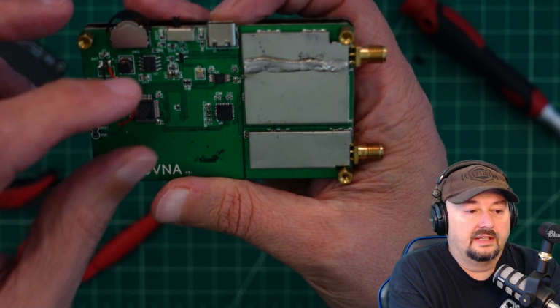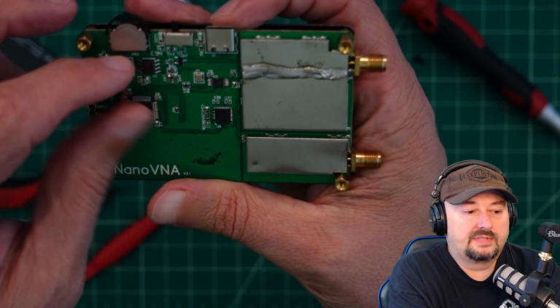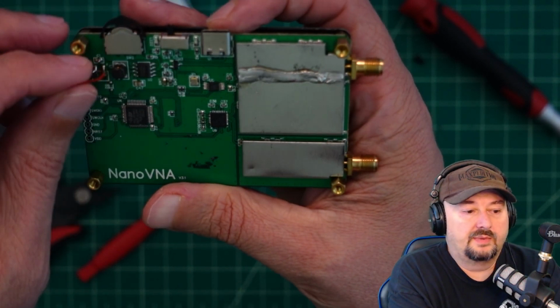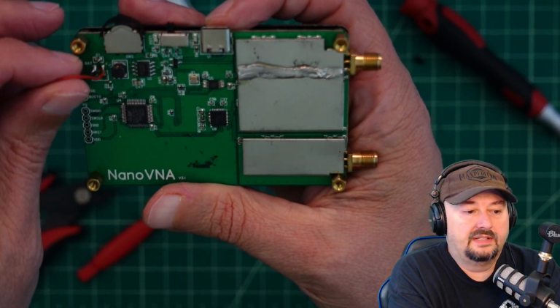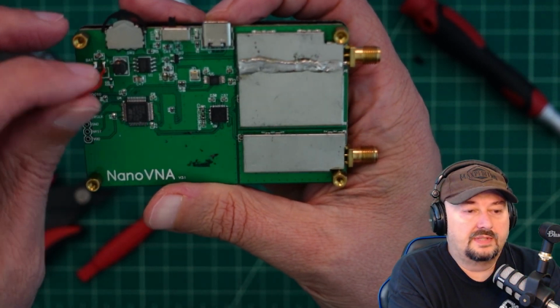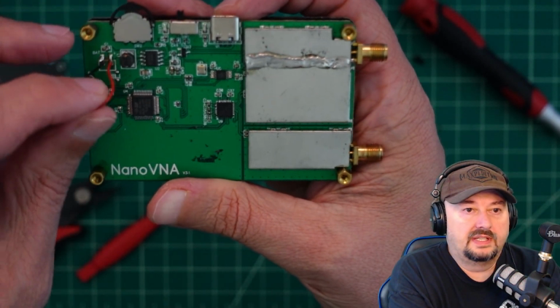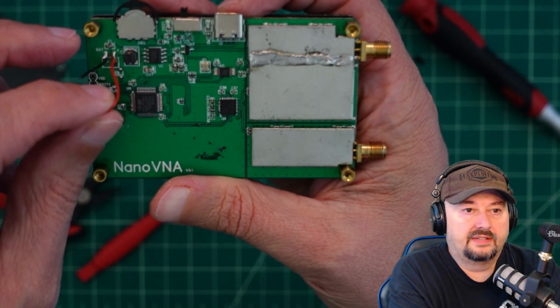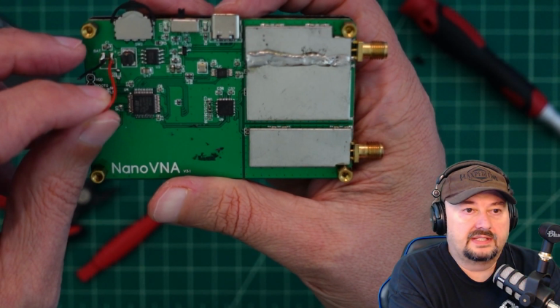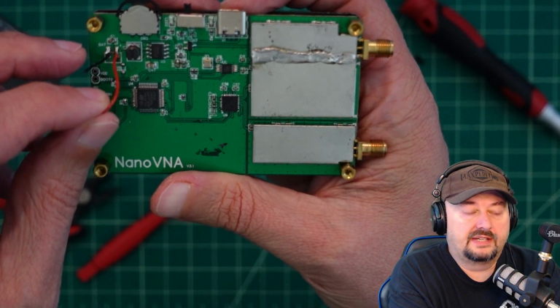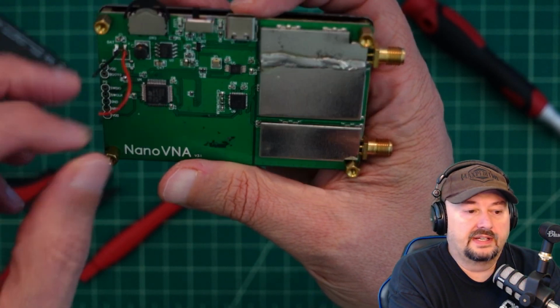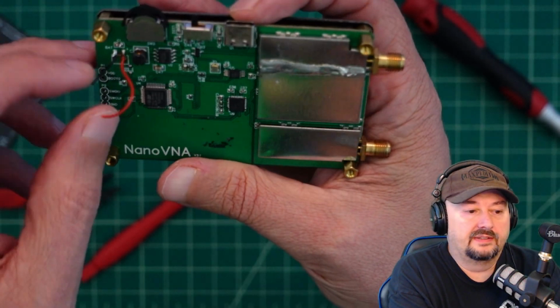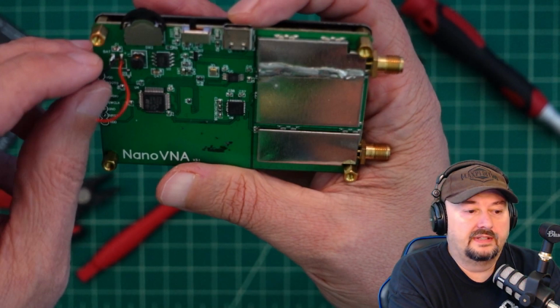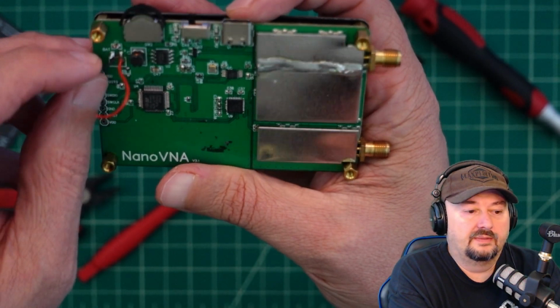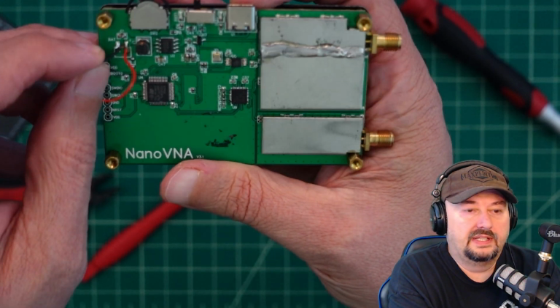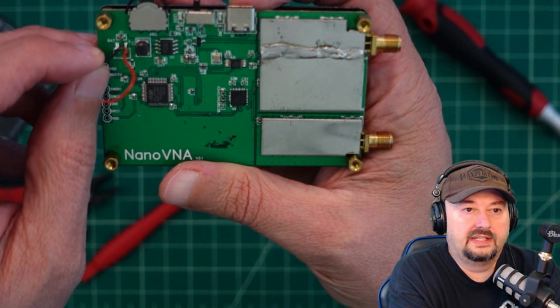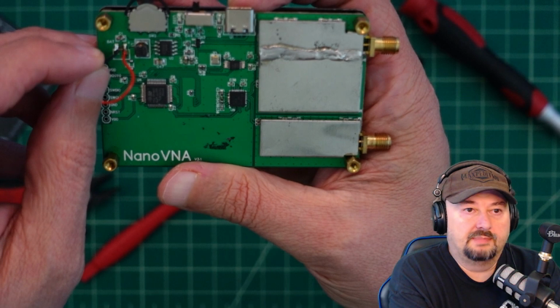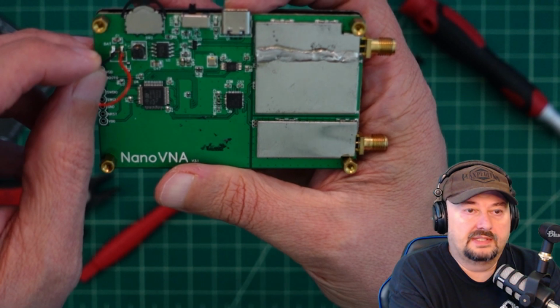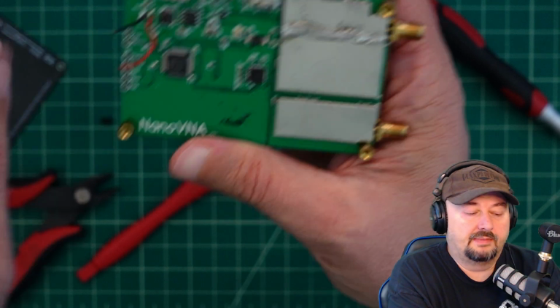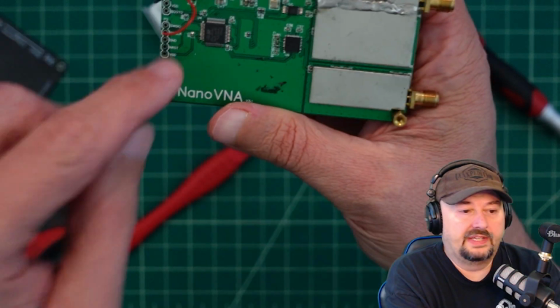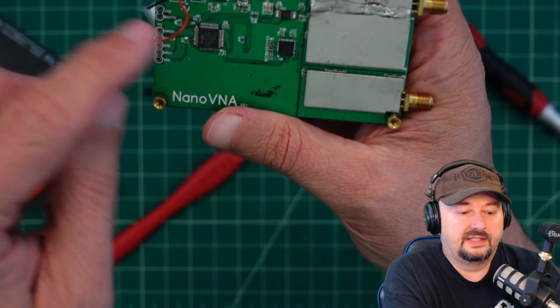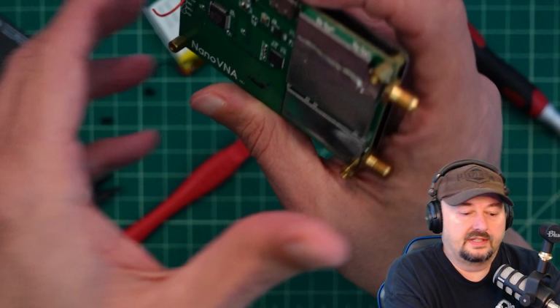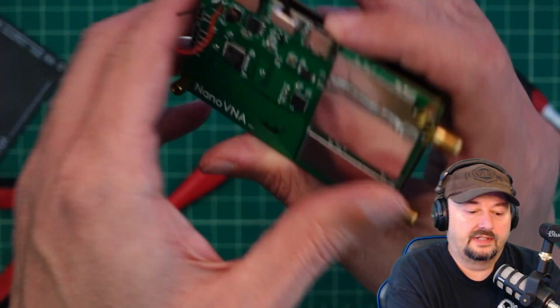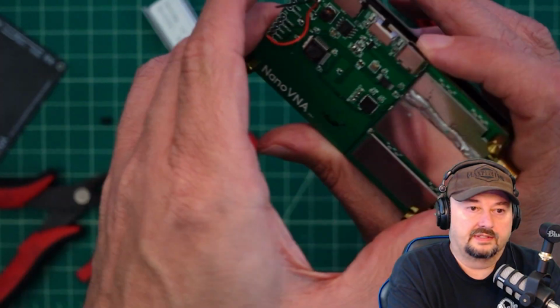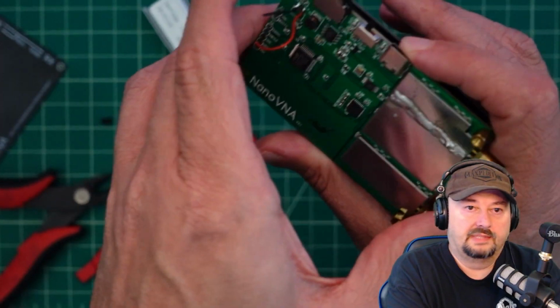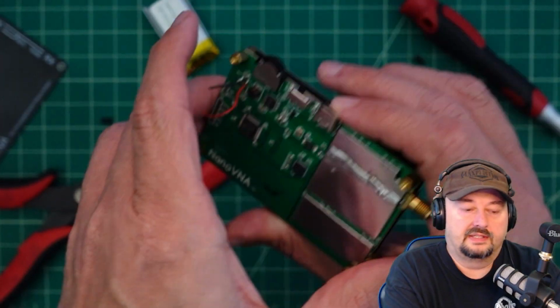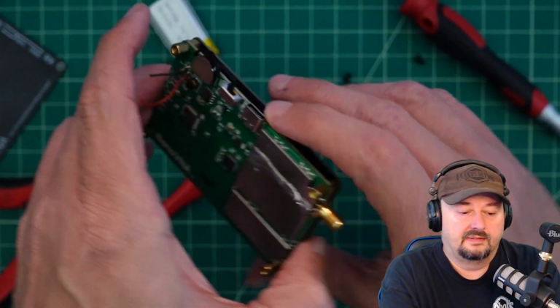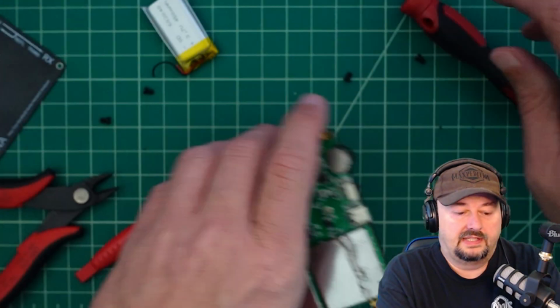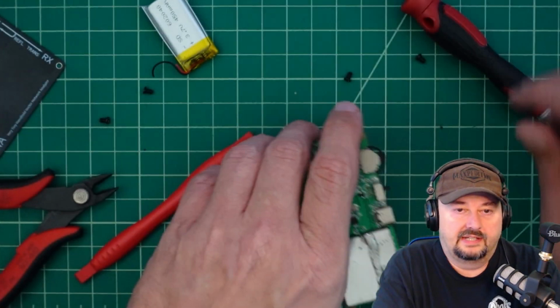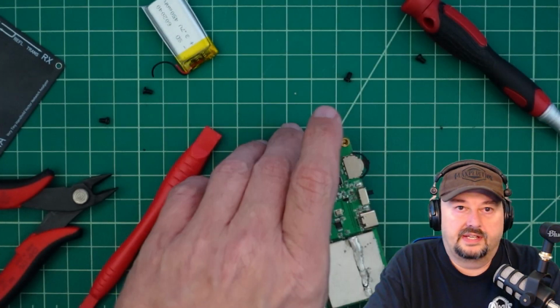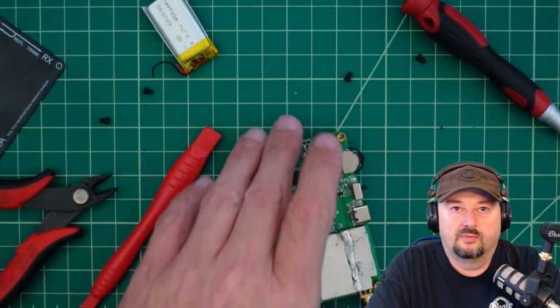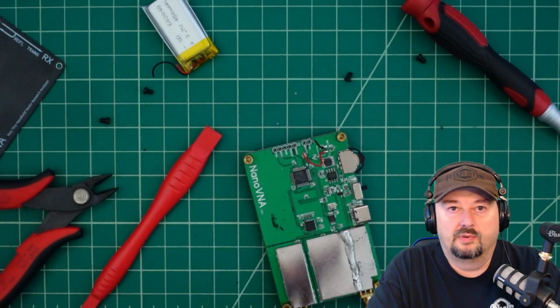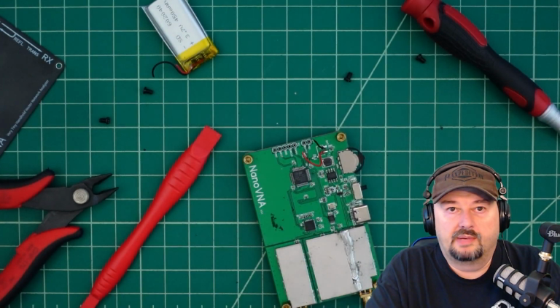What we need to do is get out the soldering iron, heat these babies up, and get the wires off of here. Let me get the iron set up and we'll be right back.